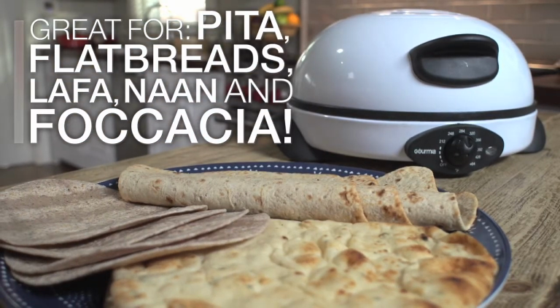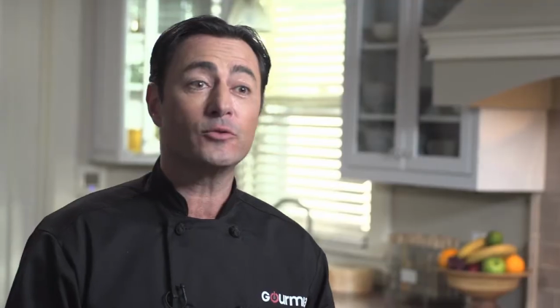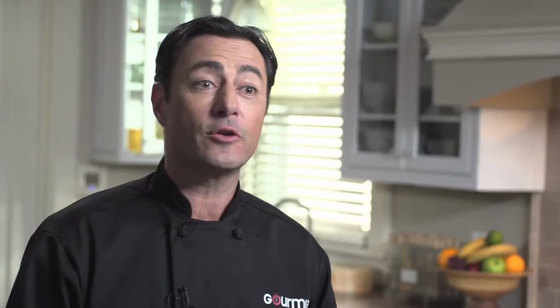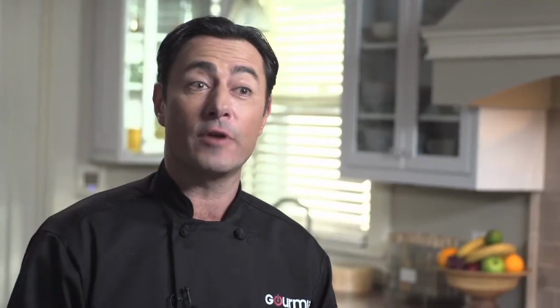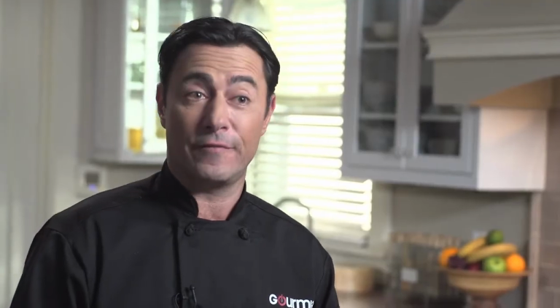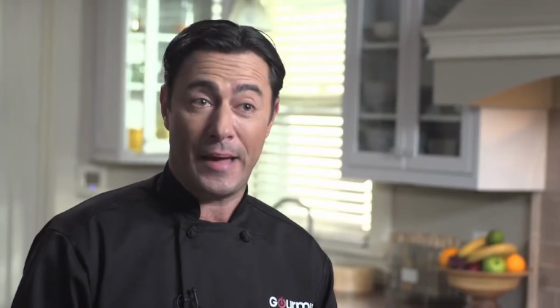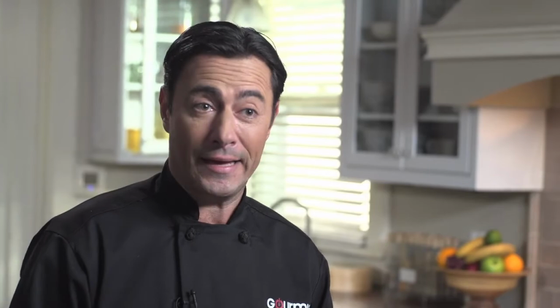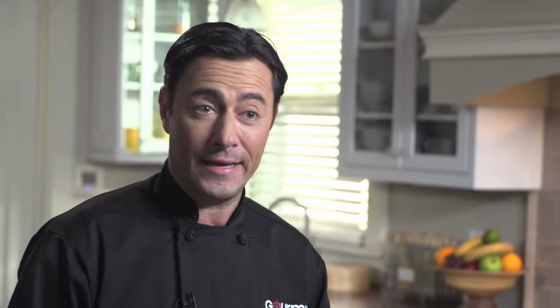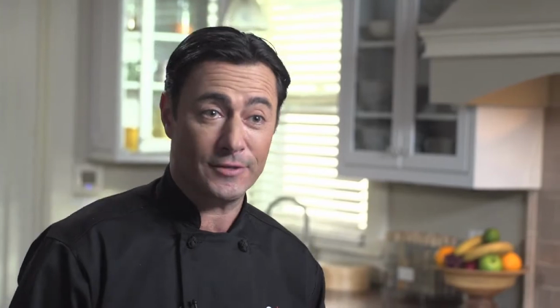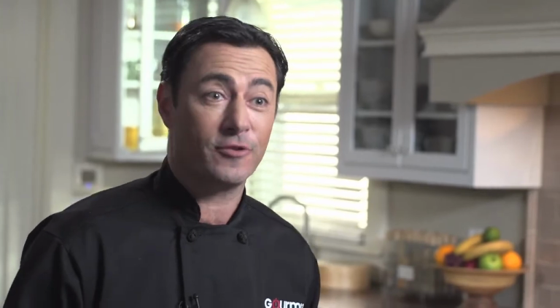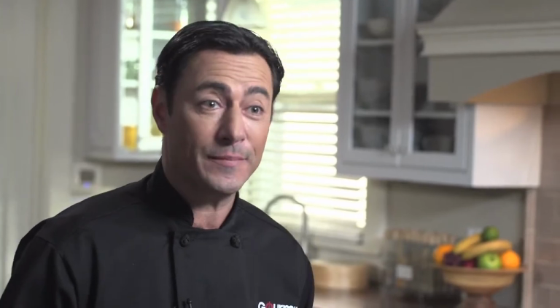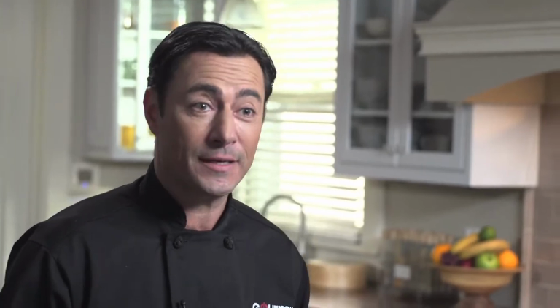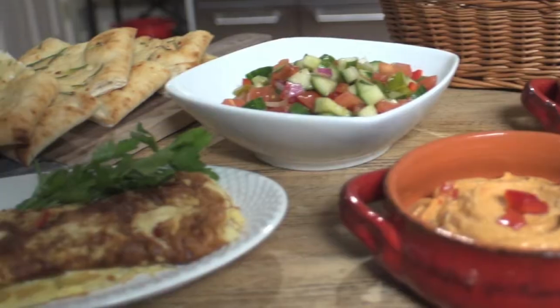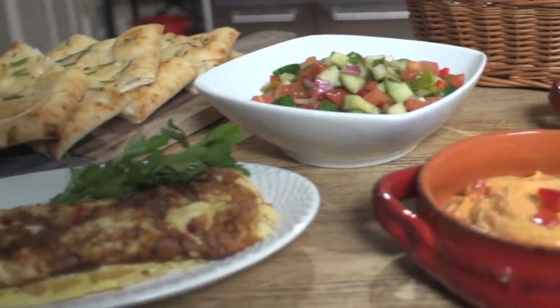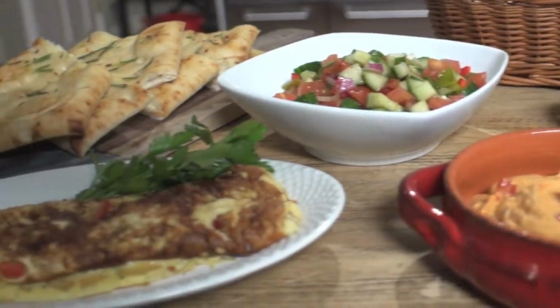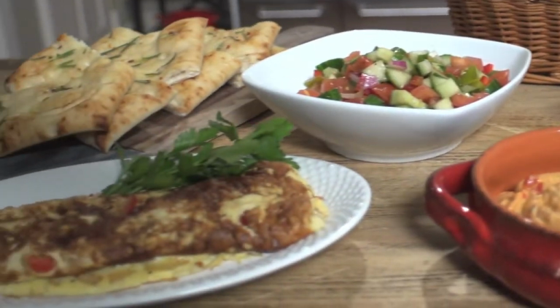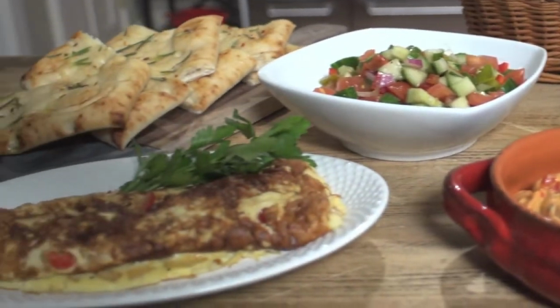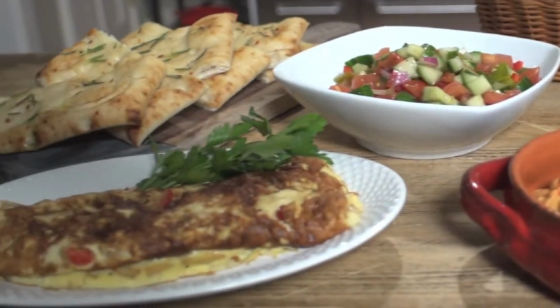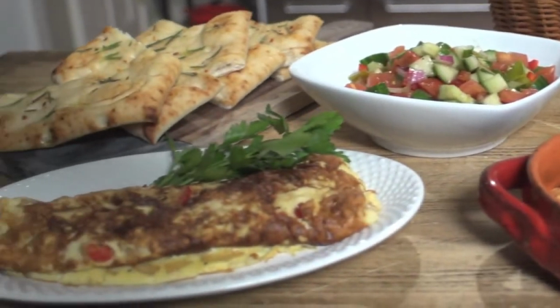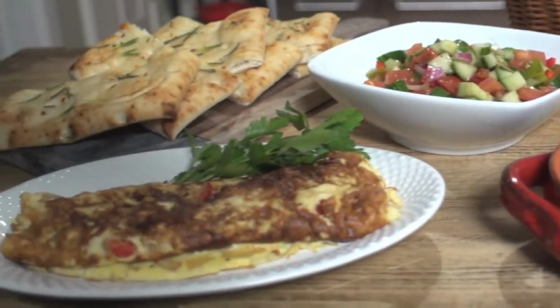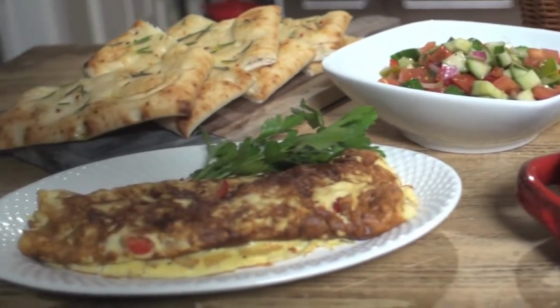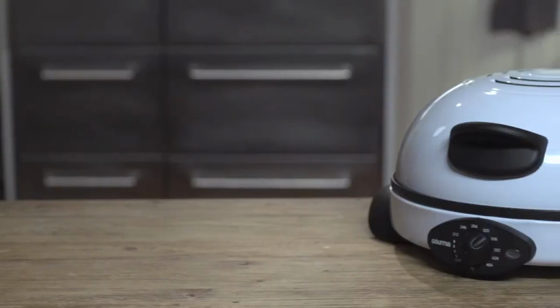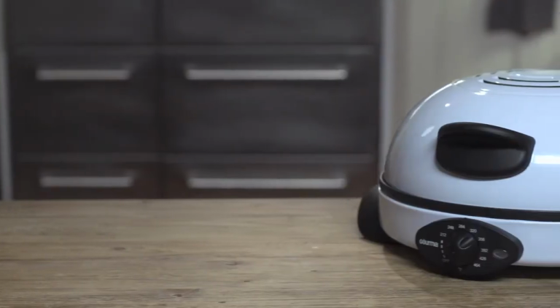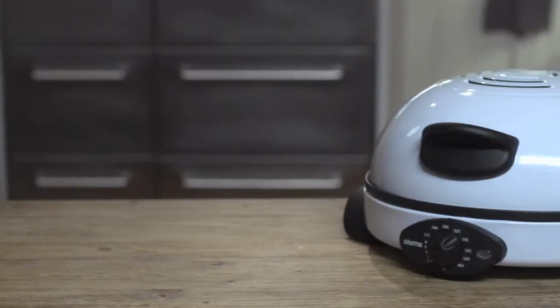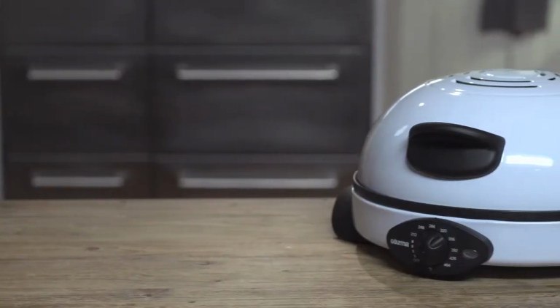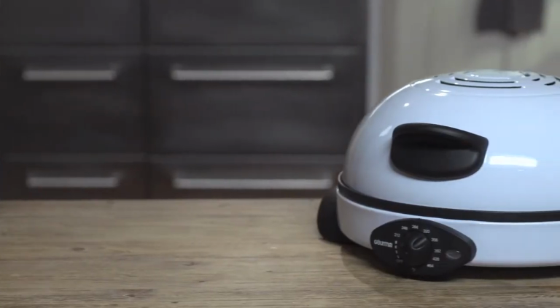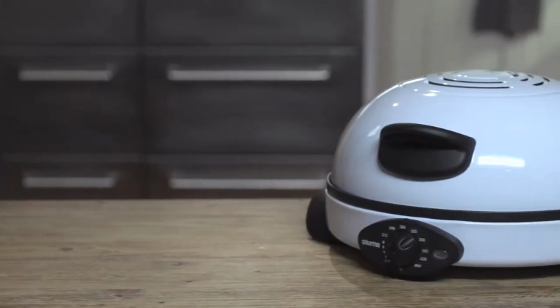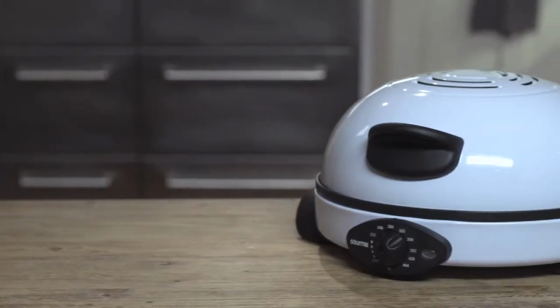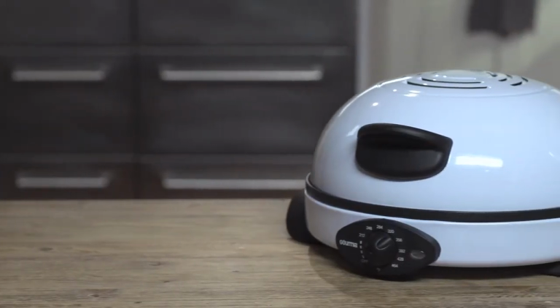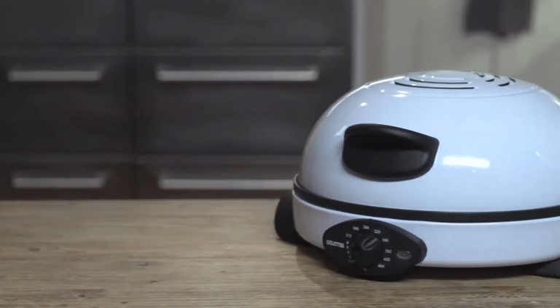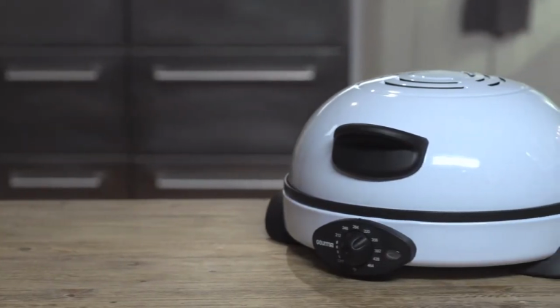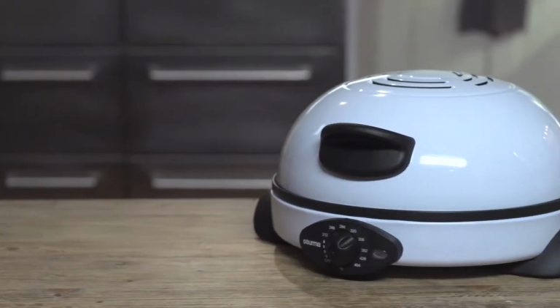It's also great for pancakes, crepes, even omelettes. If it's flat, the Peter Pro is on it.